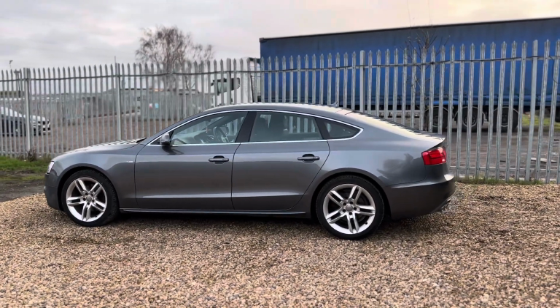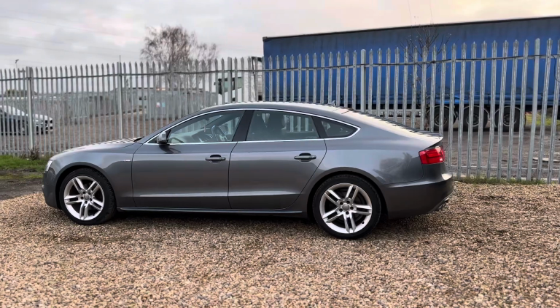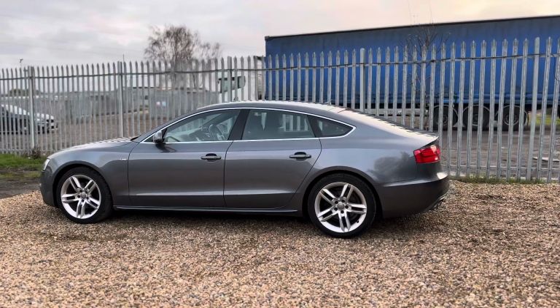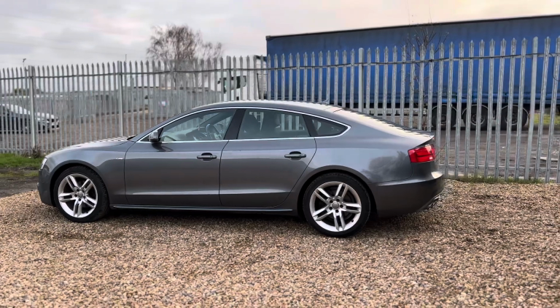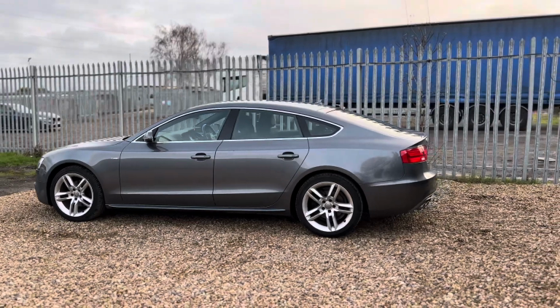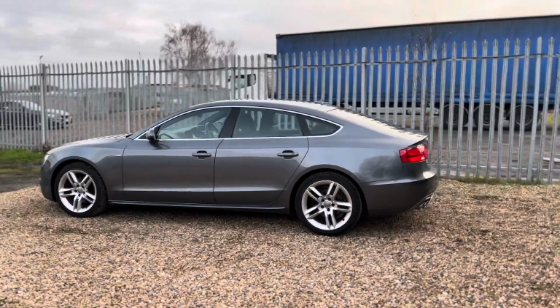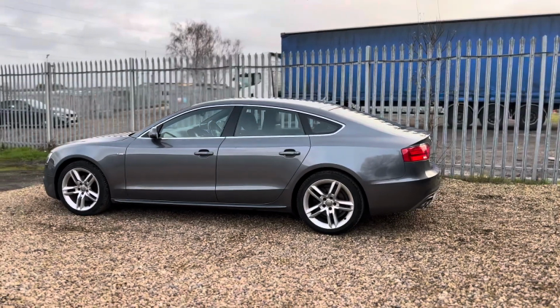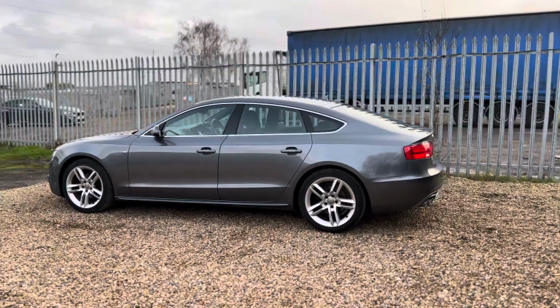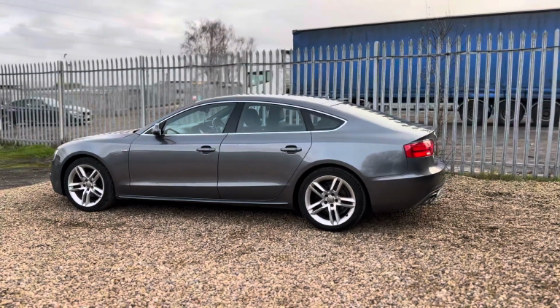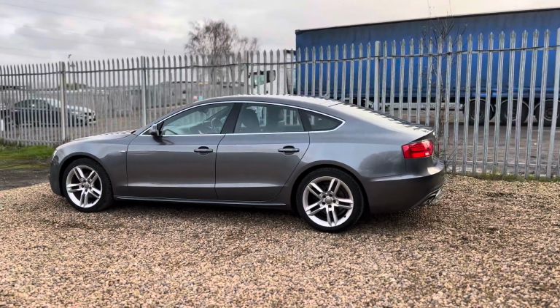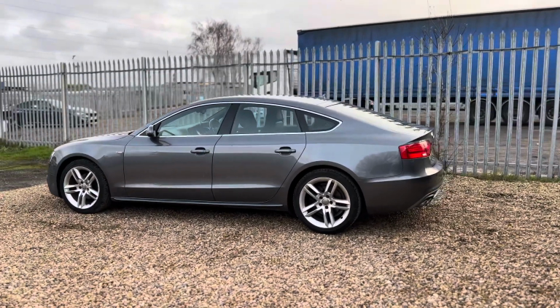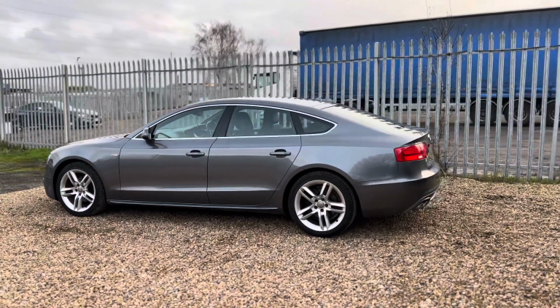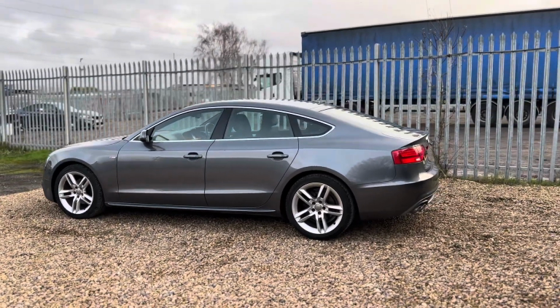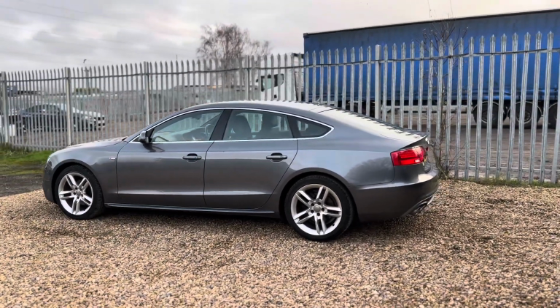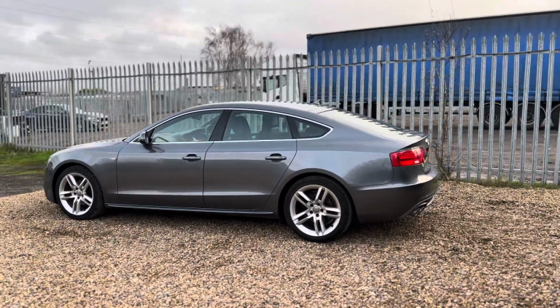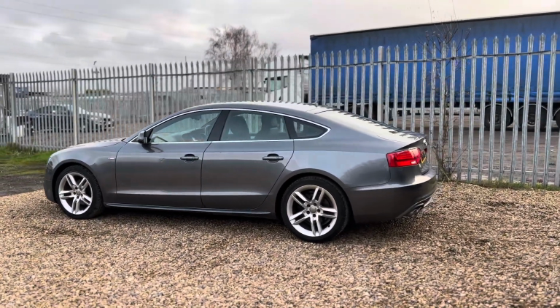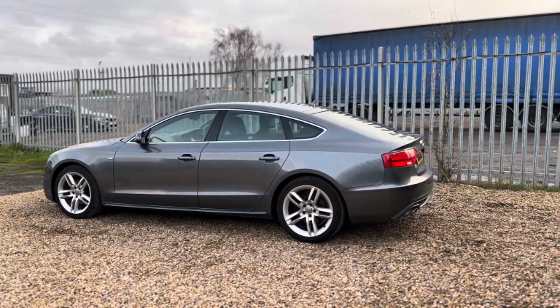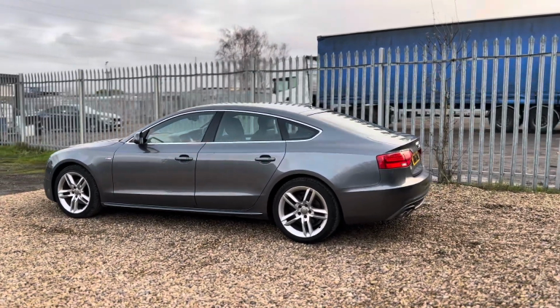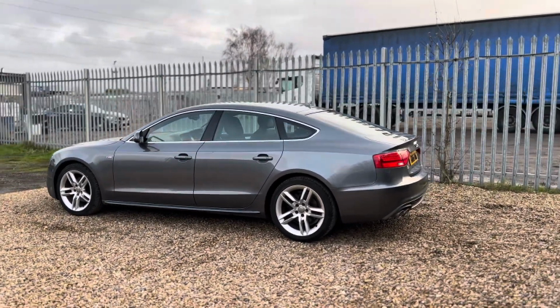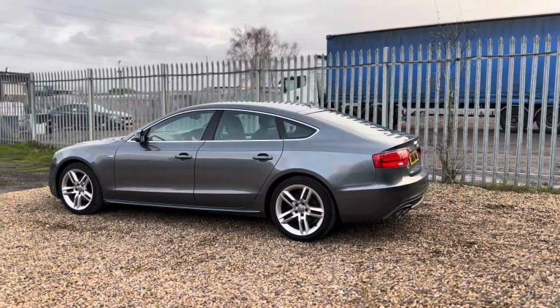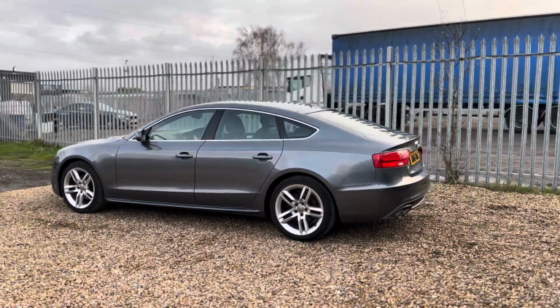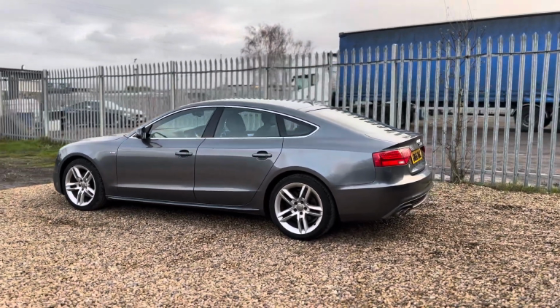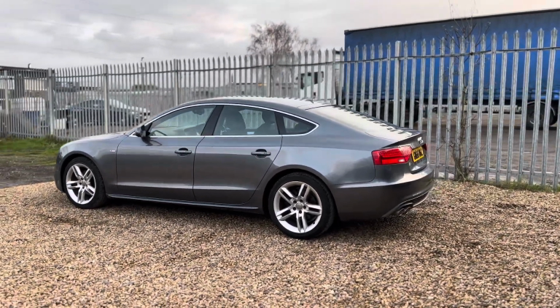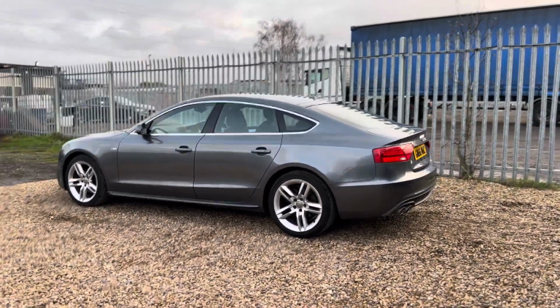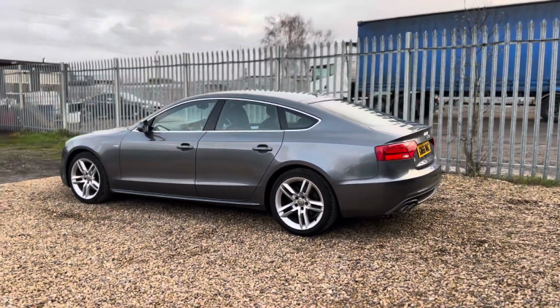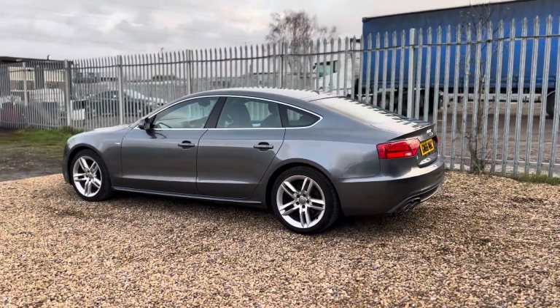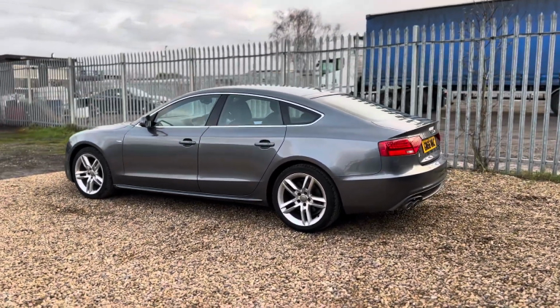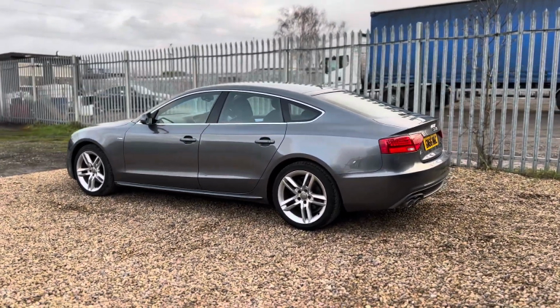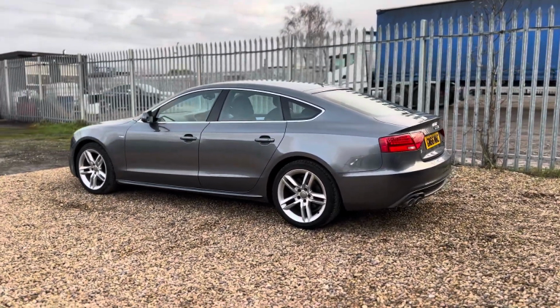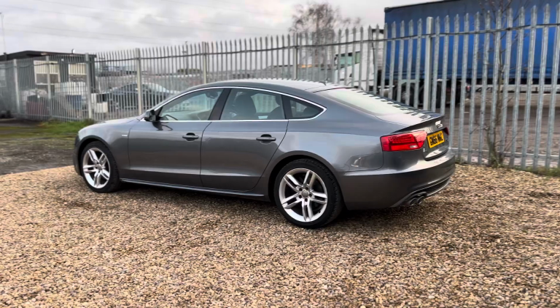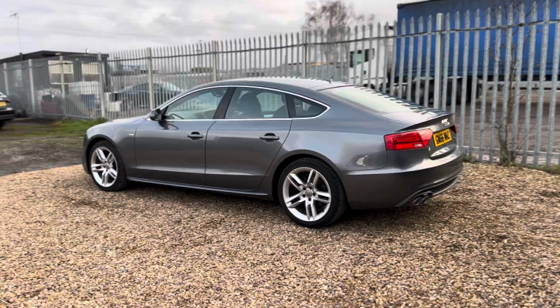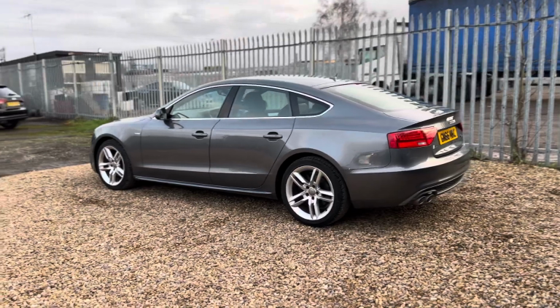We have done a full pre-delivery inspection on this vehicle. The only thing that needed changing was a fan belt, which has been carried out.